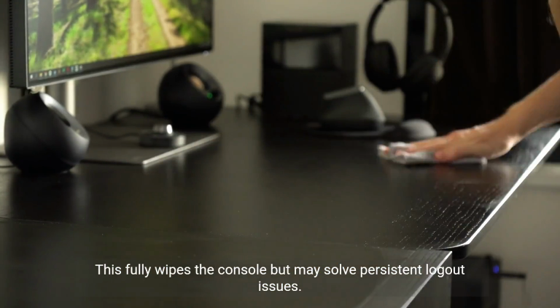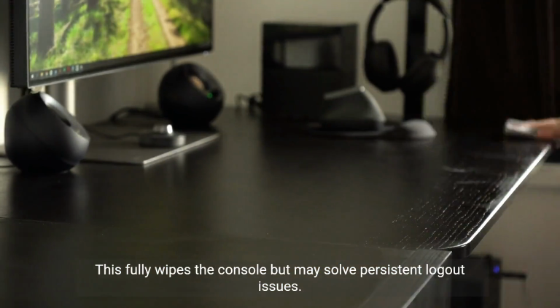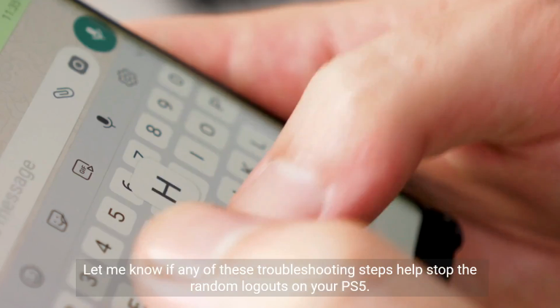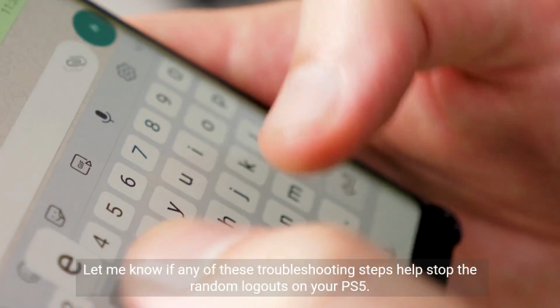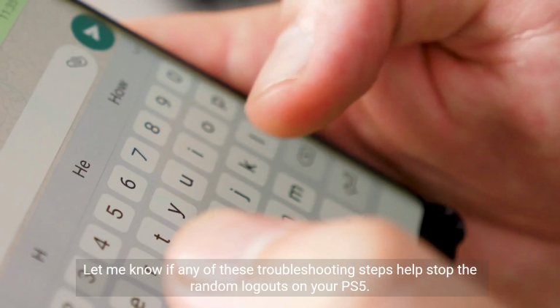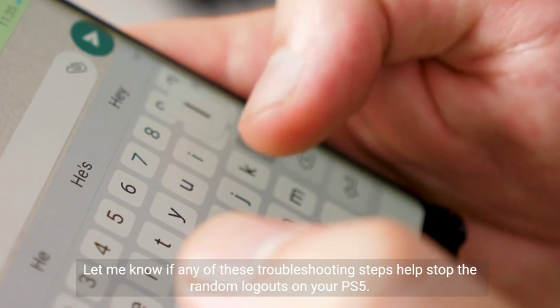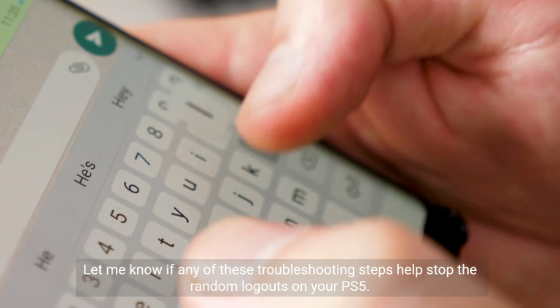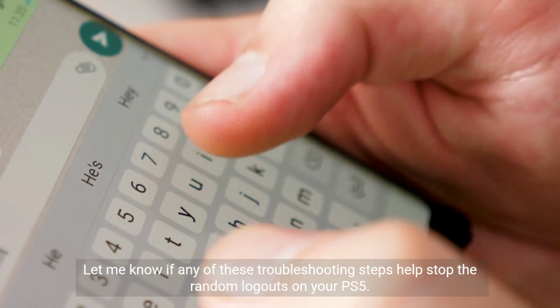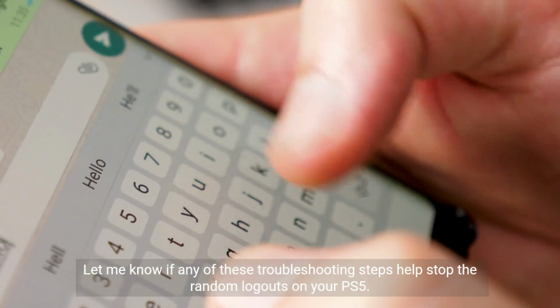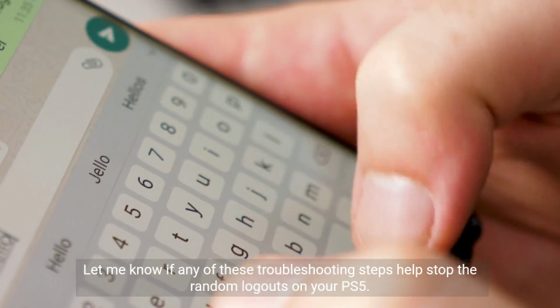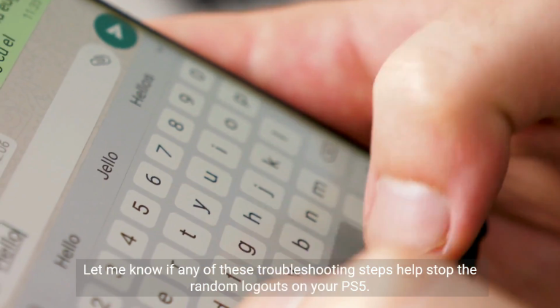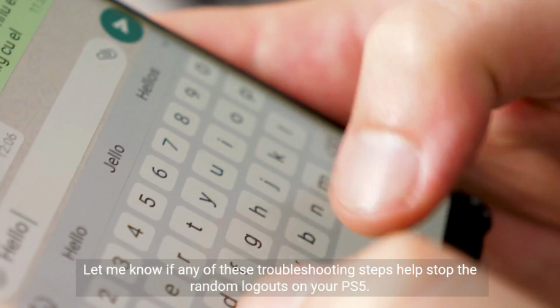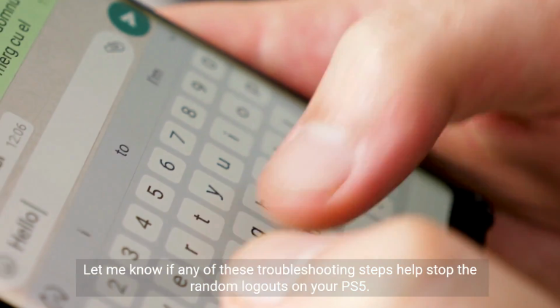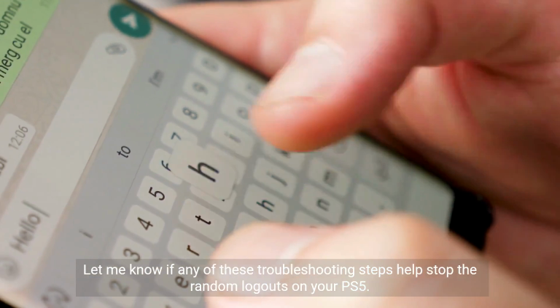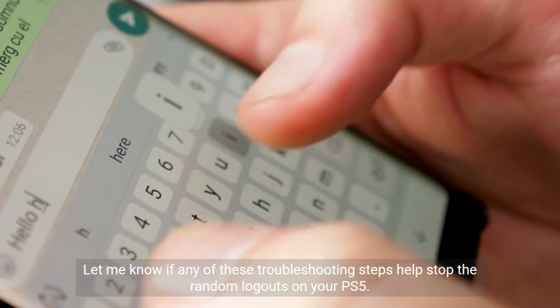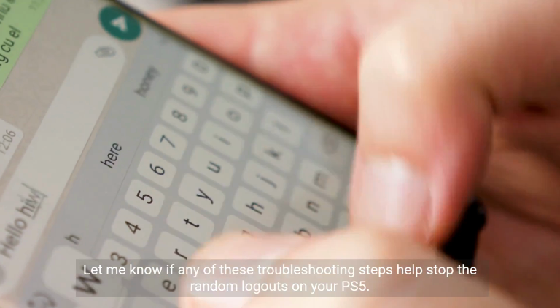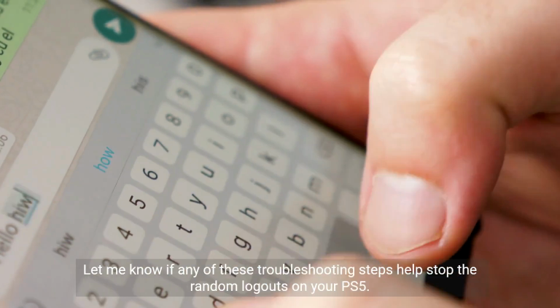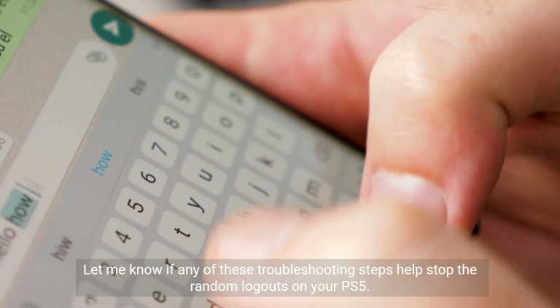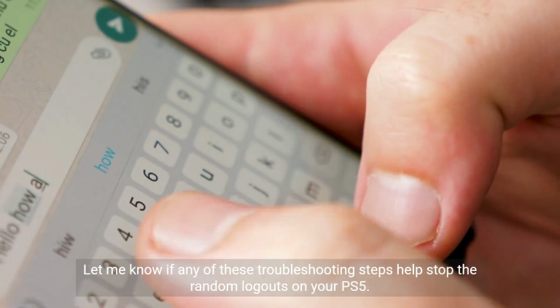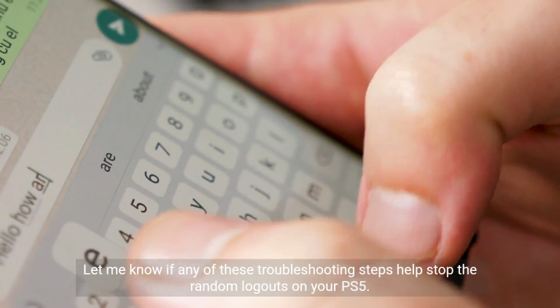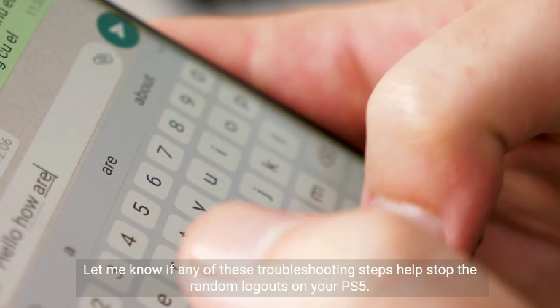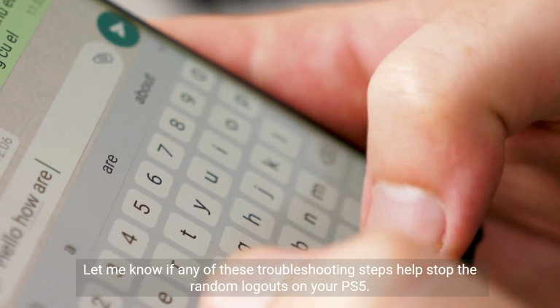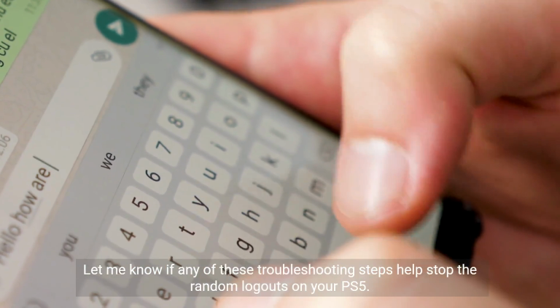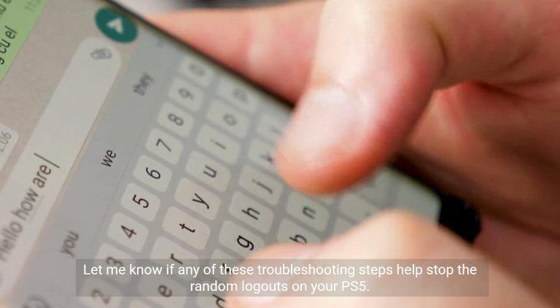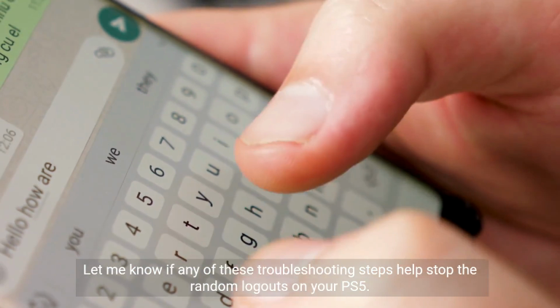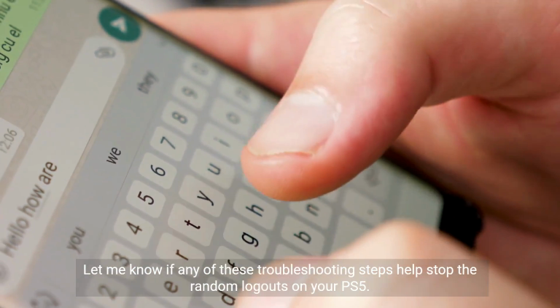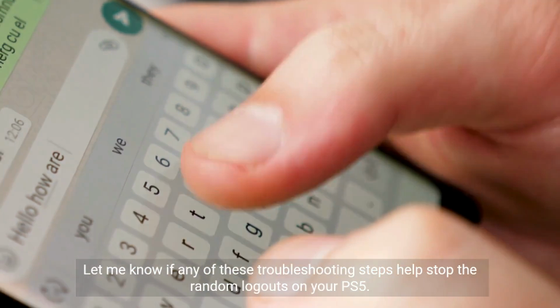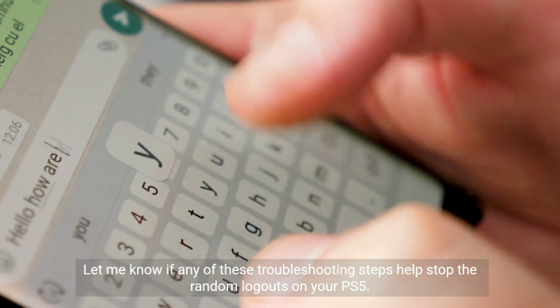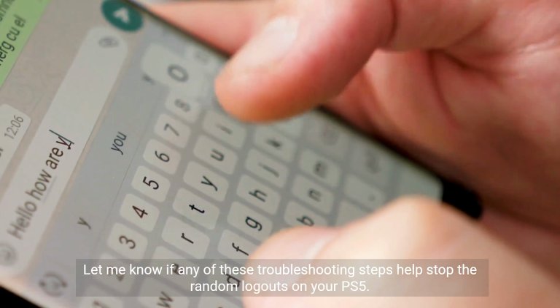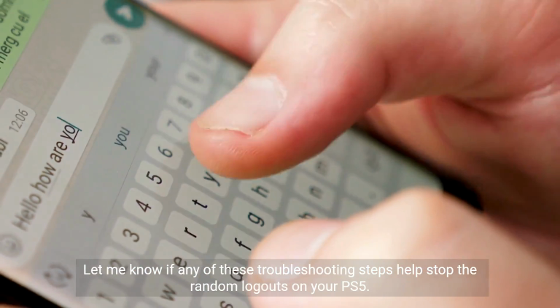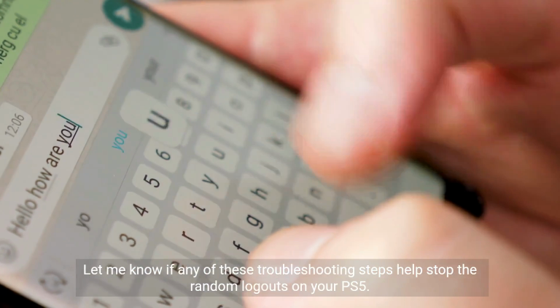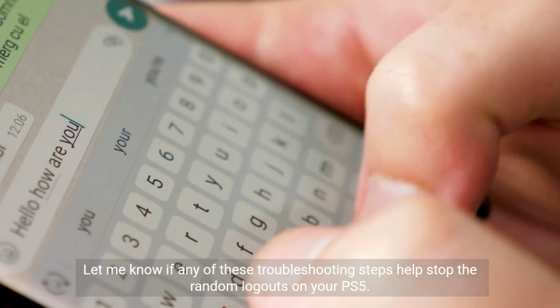Let me know if any of these troubleshooting steps help stop the random logouts on your PS5. Hopefully one of them does the trick.